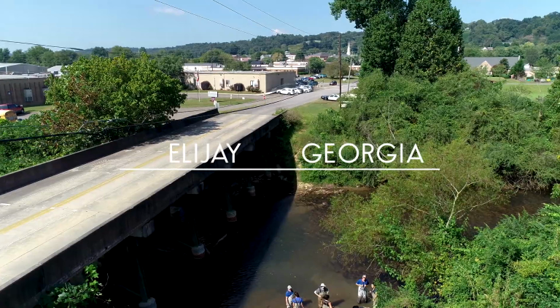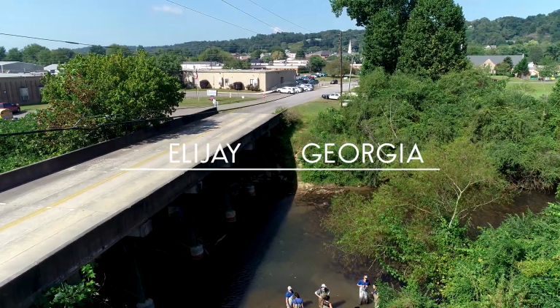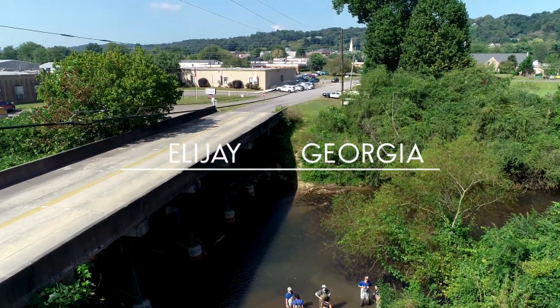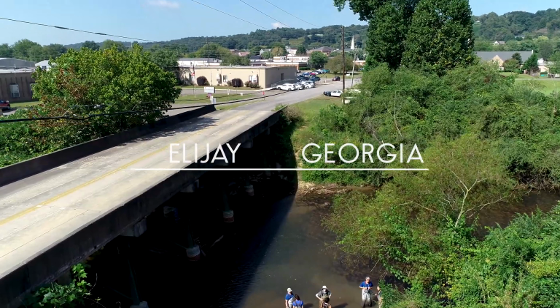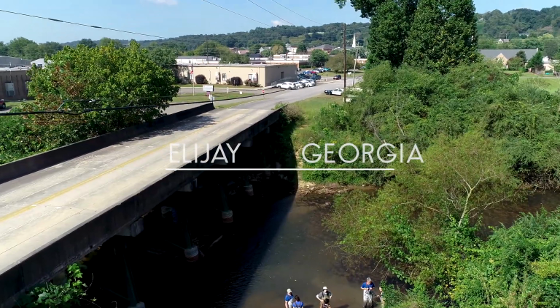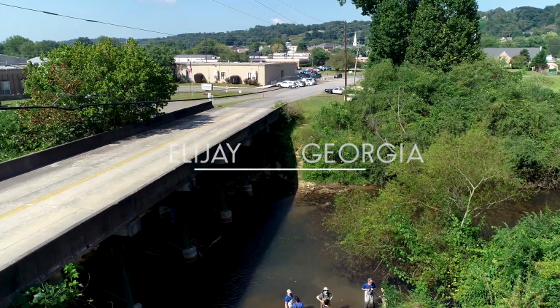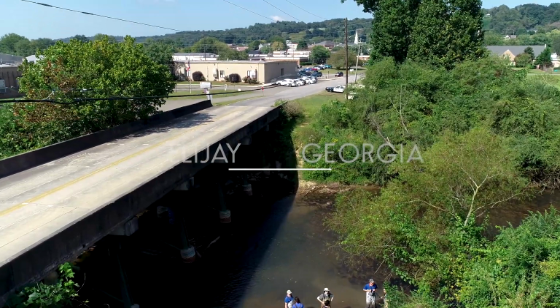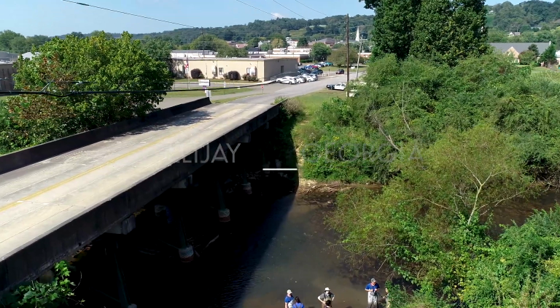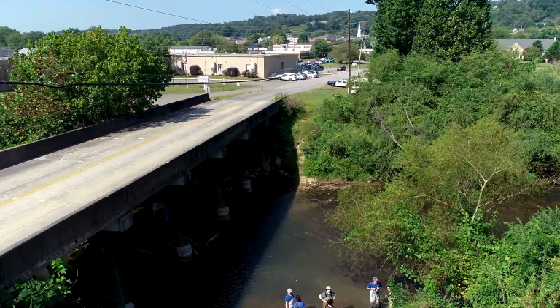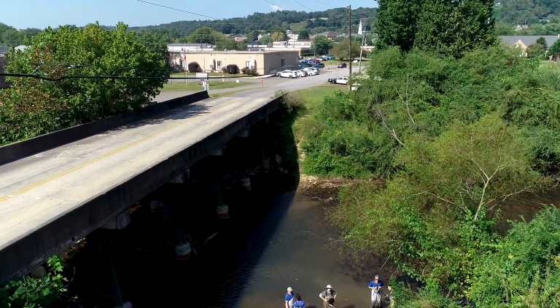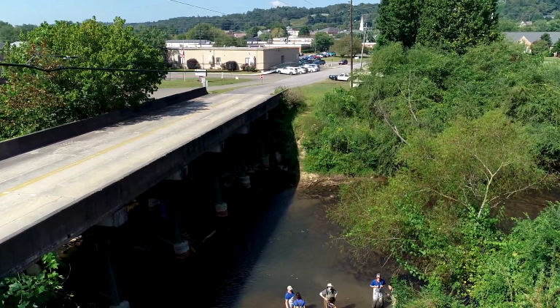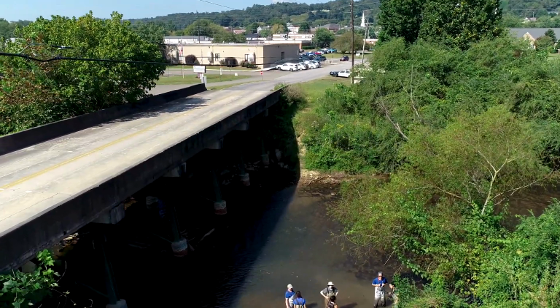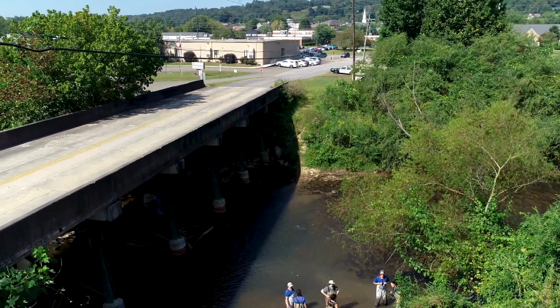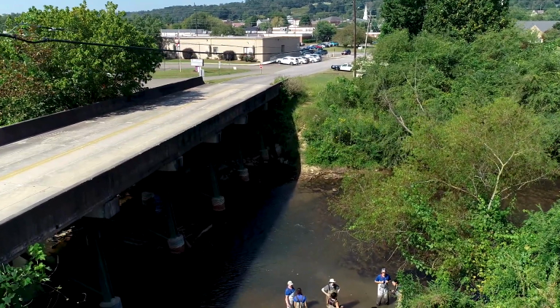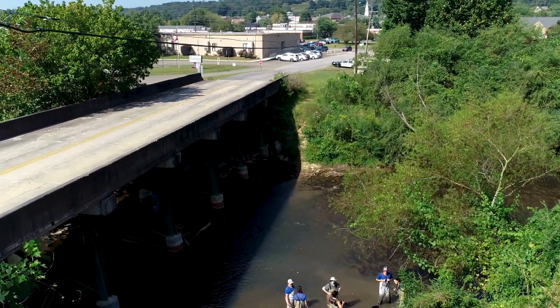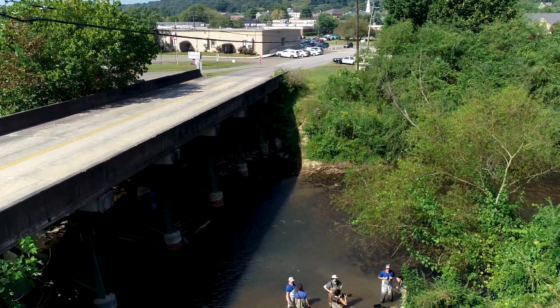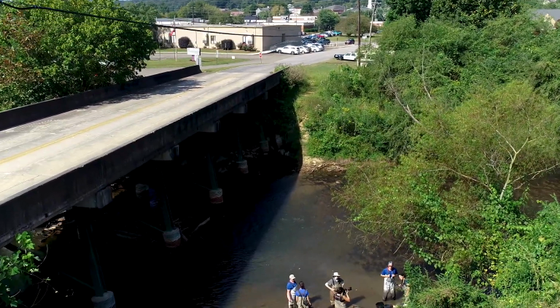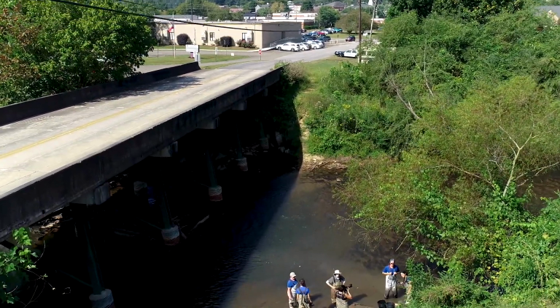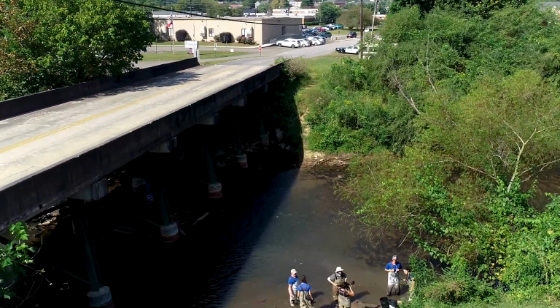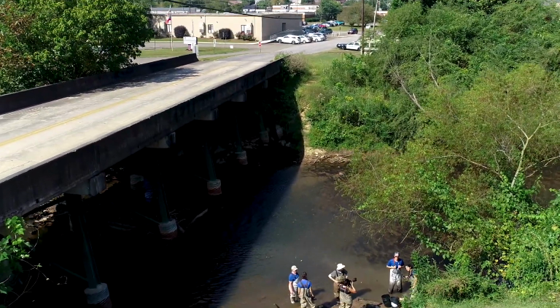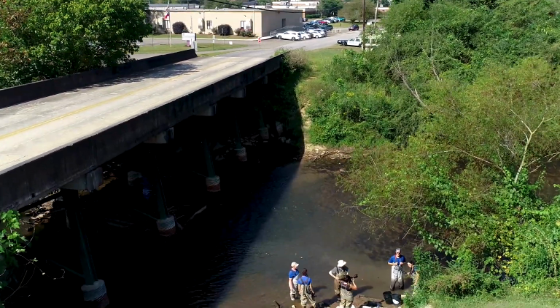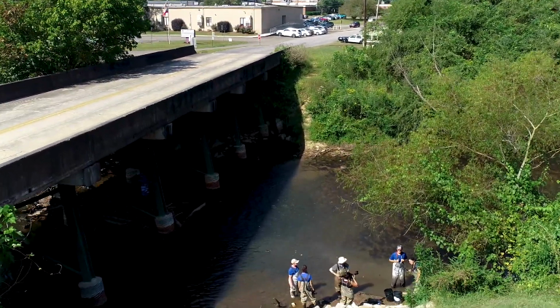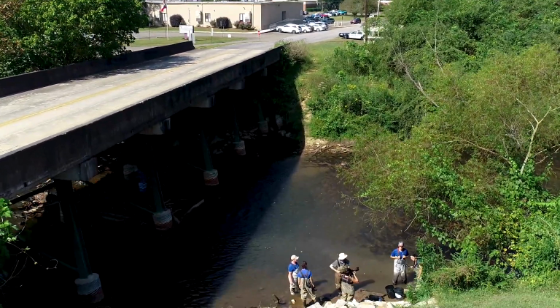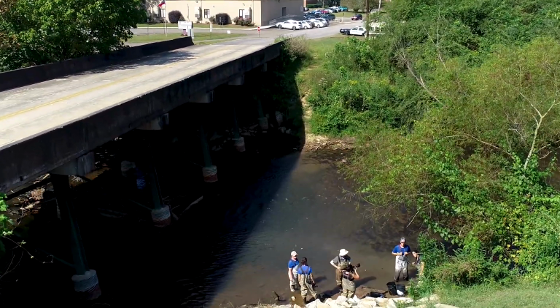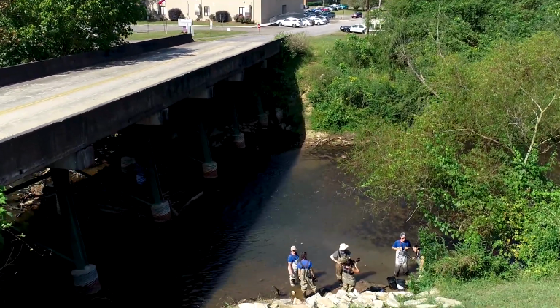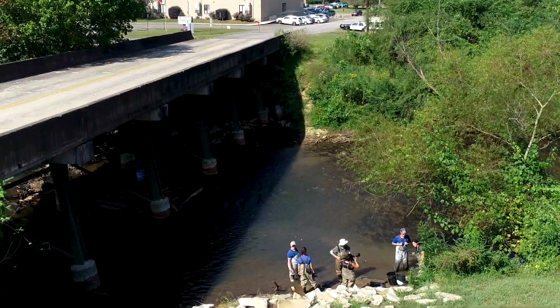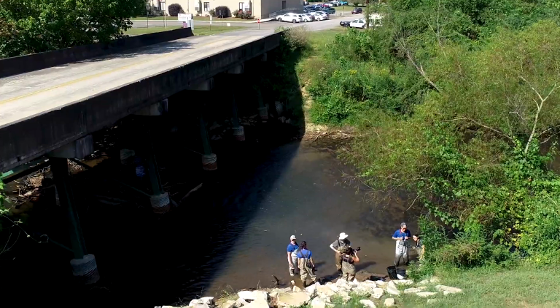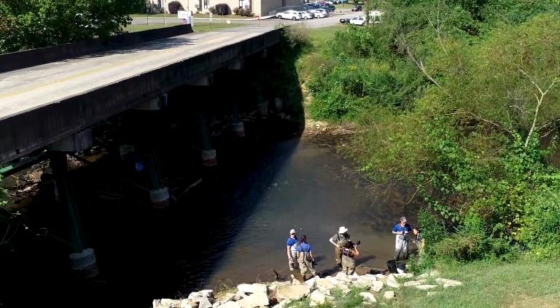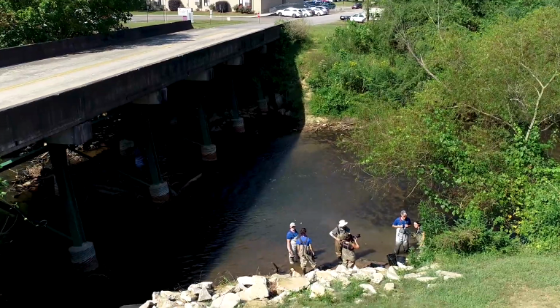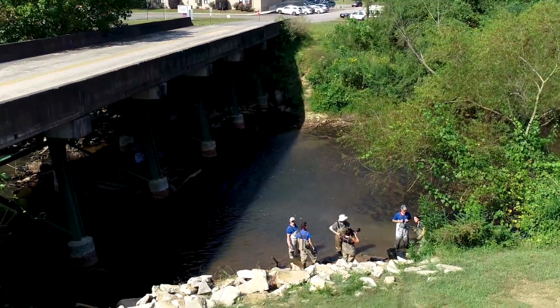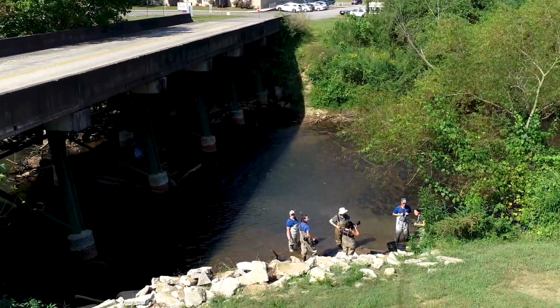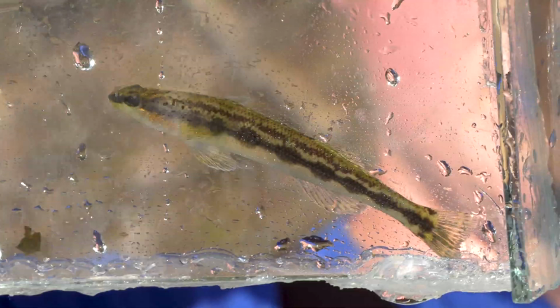Georgia is a pretty cool town. A lot of antique shops, a good yogurt shop, but it also has Goldline Darters.